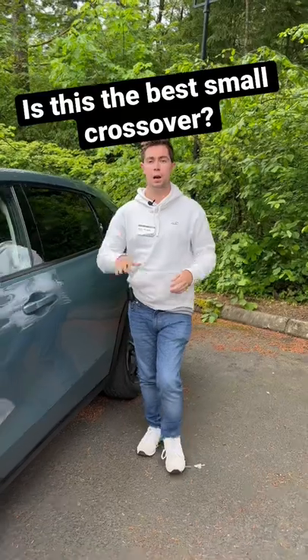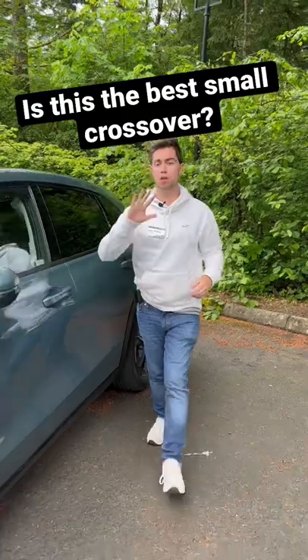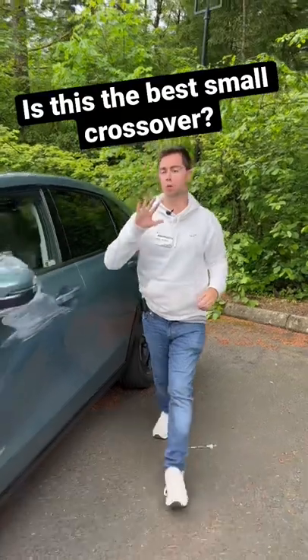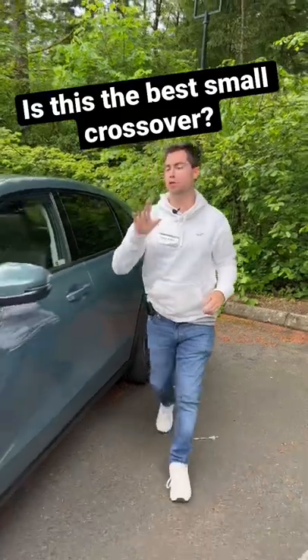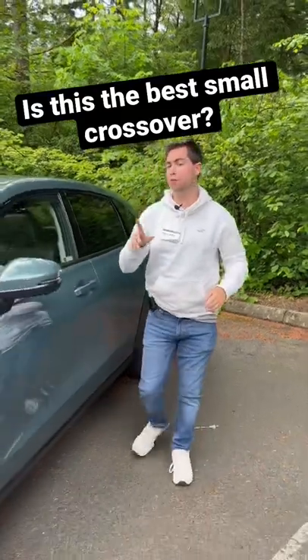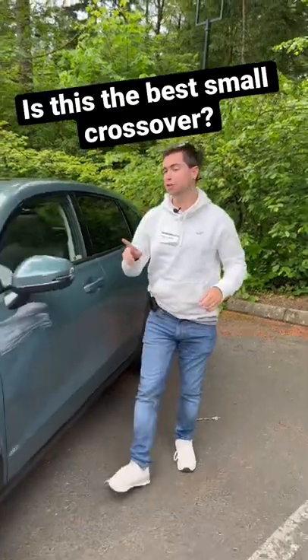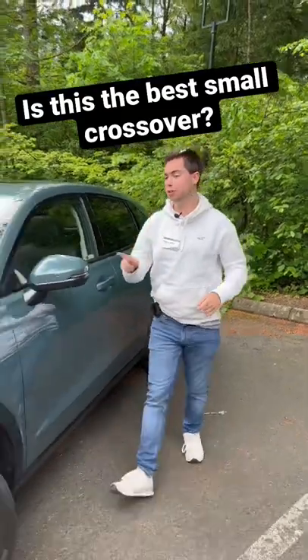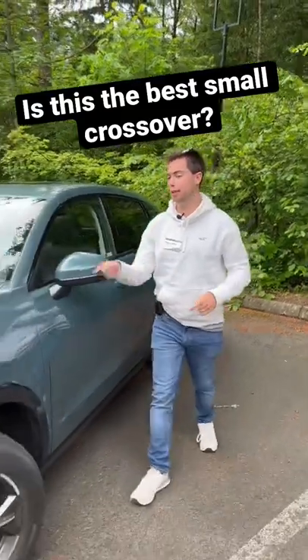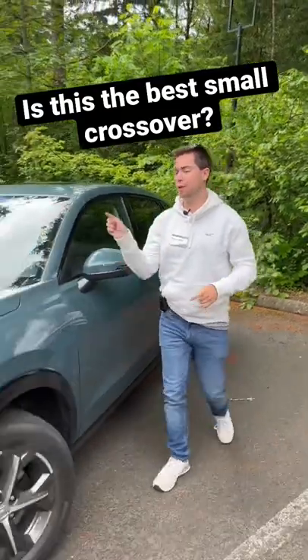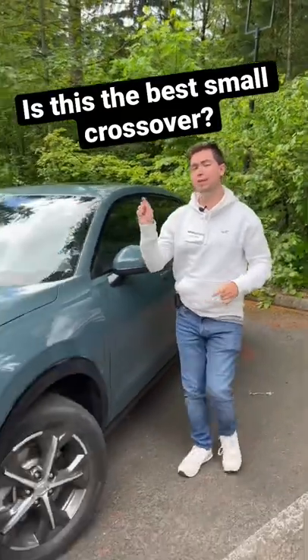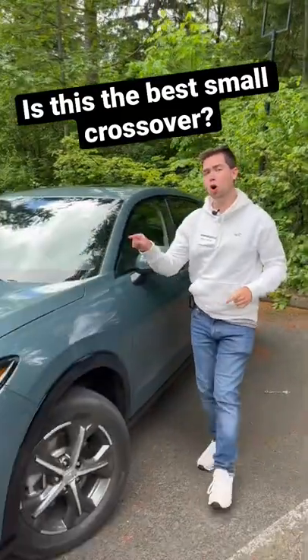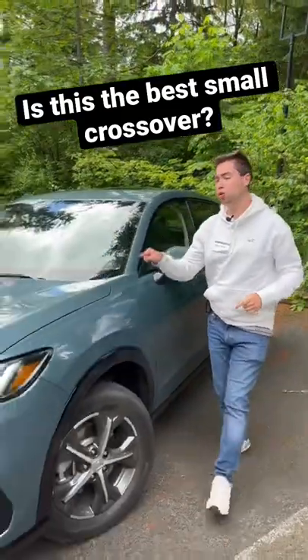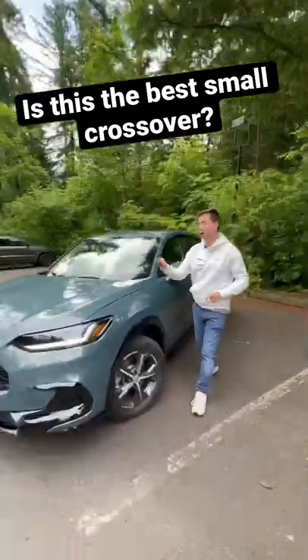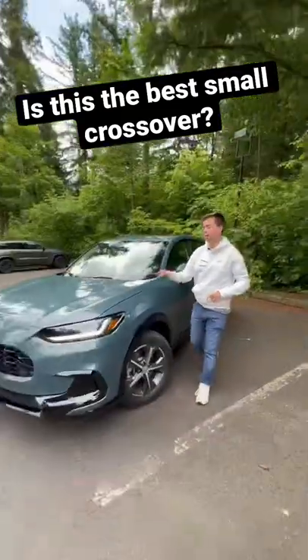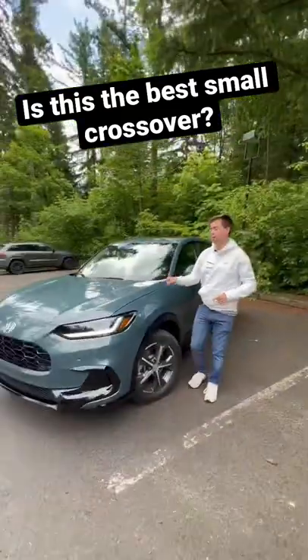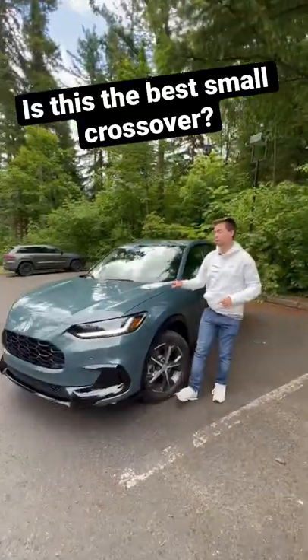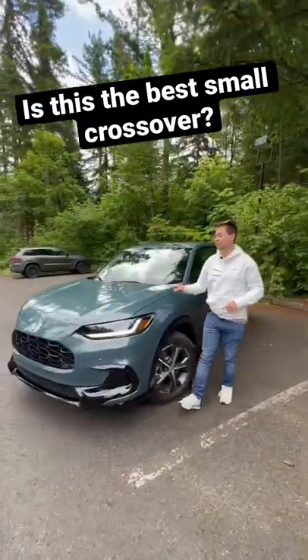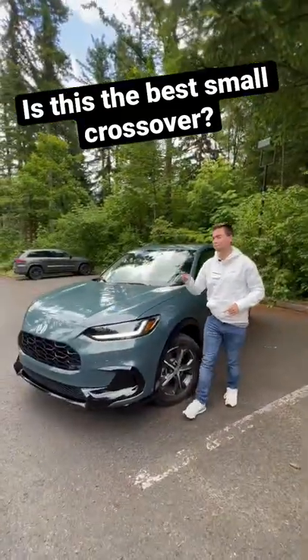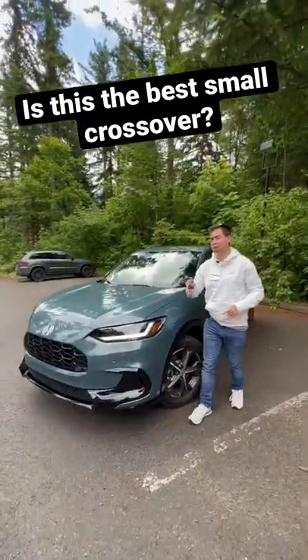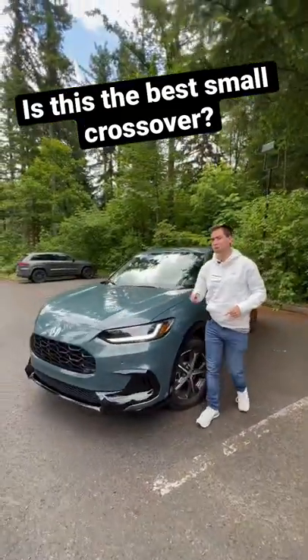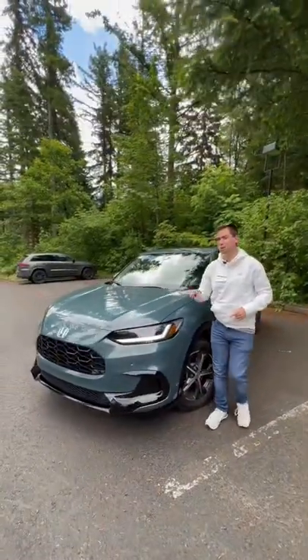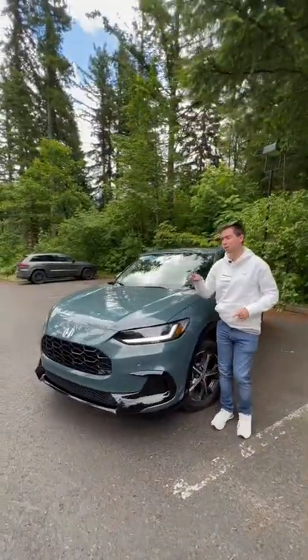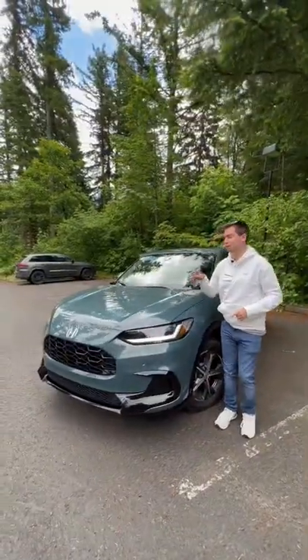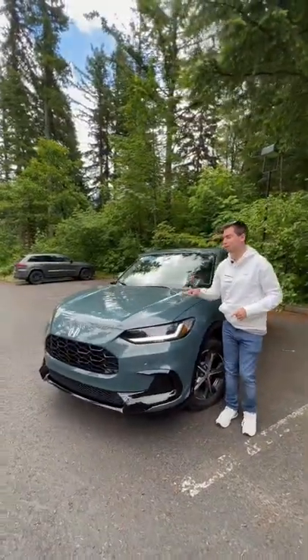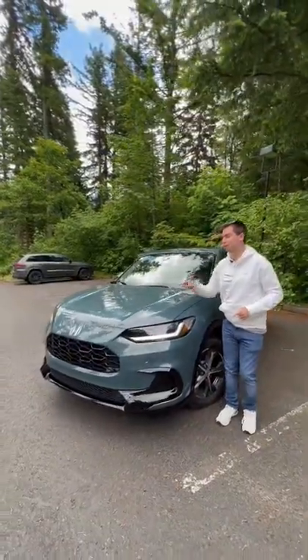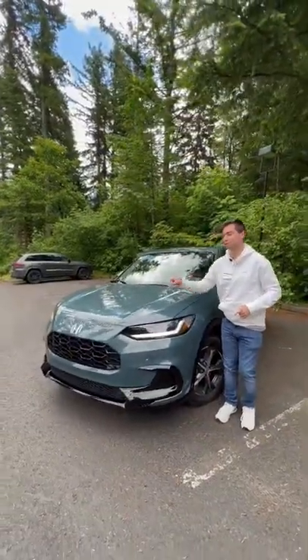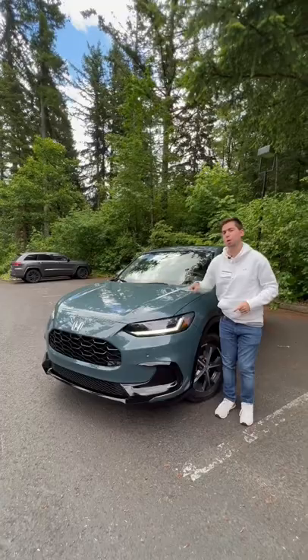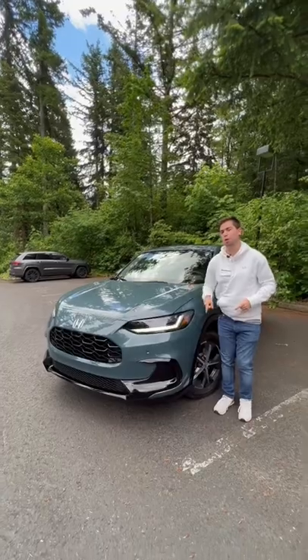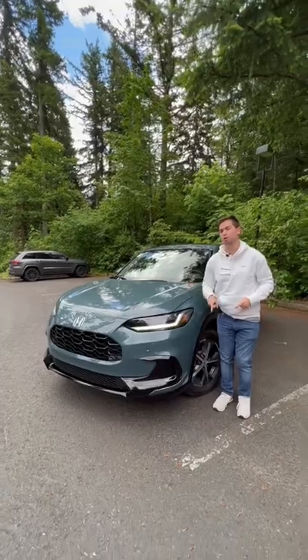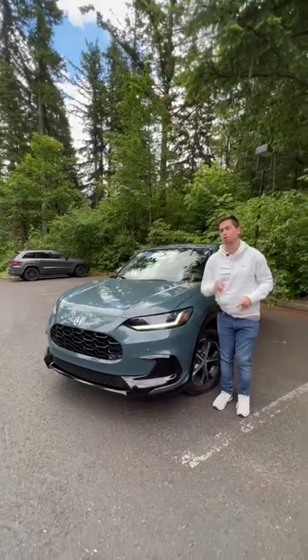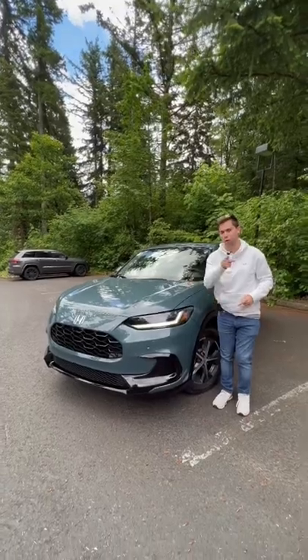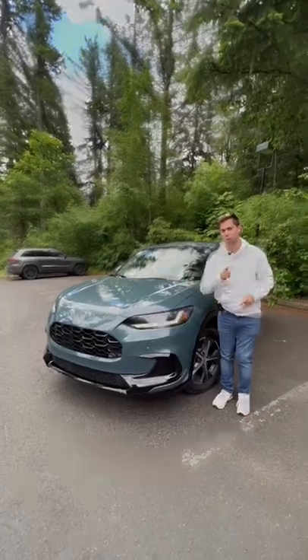I'm going to show you five reasons today why this all-new Honda HR-V might just be the affordable small crossover for you.